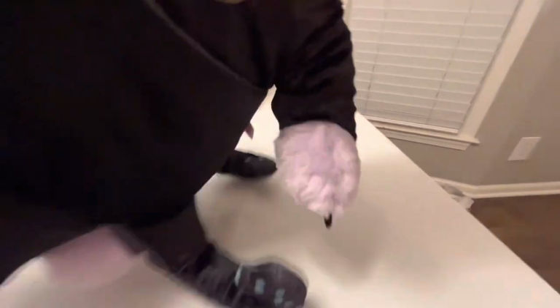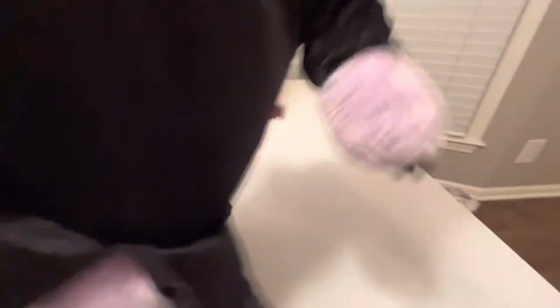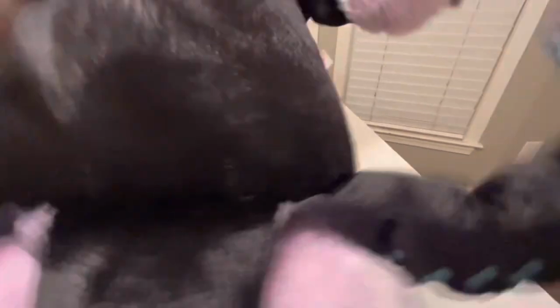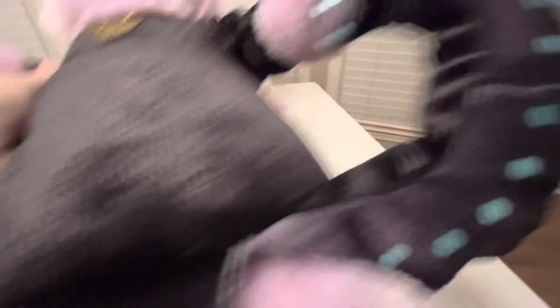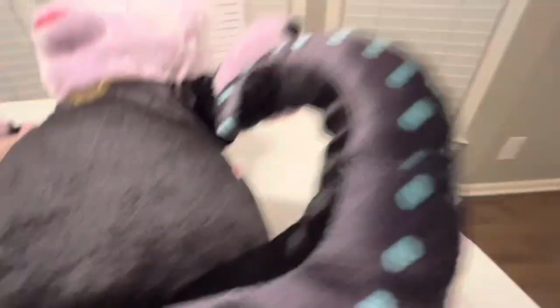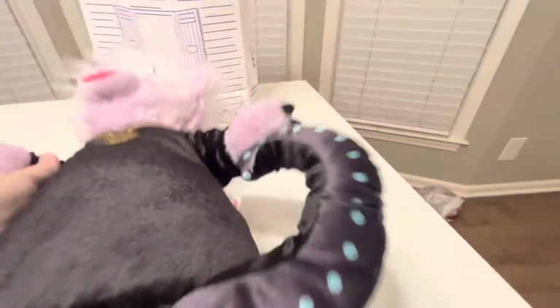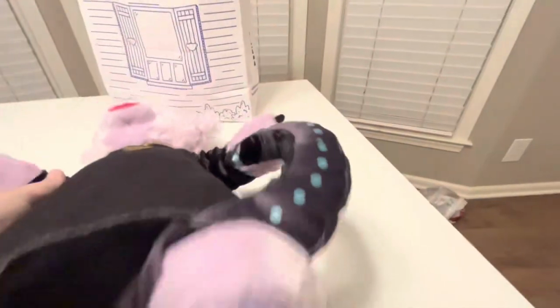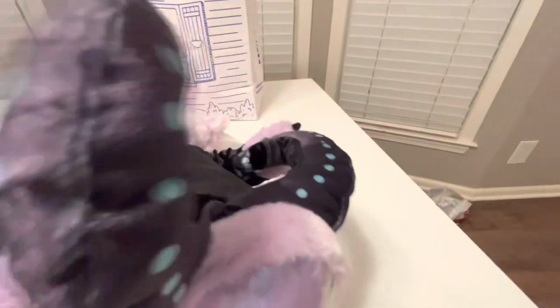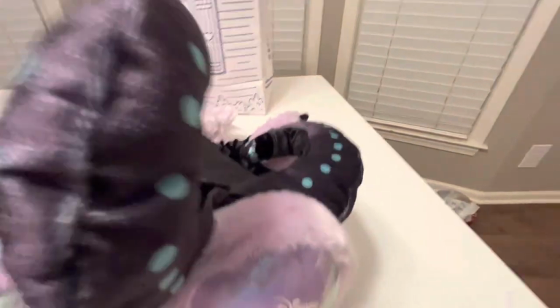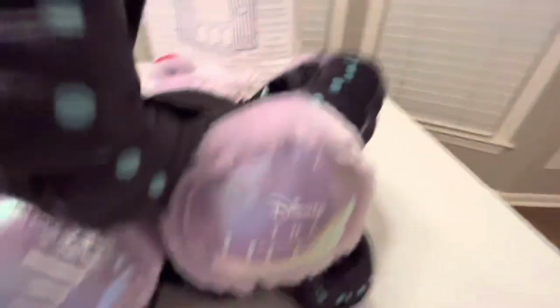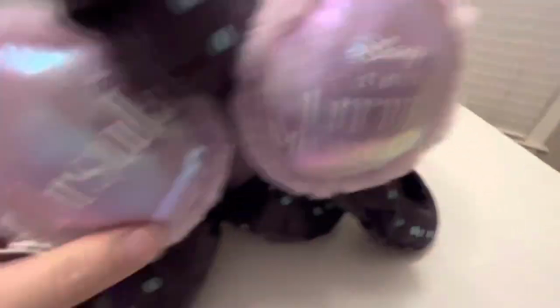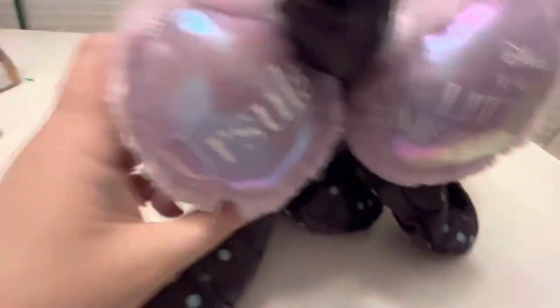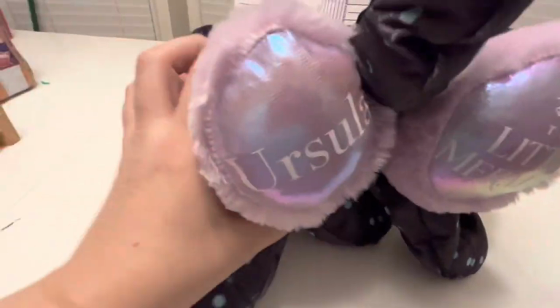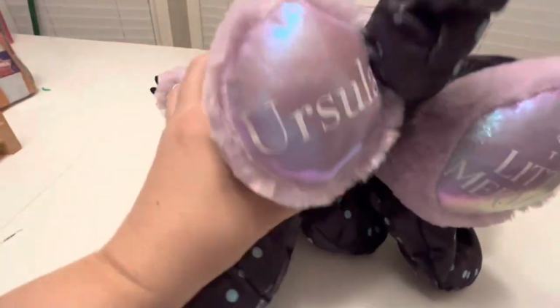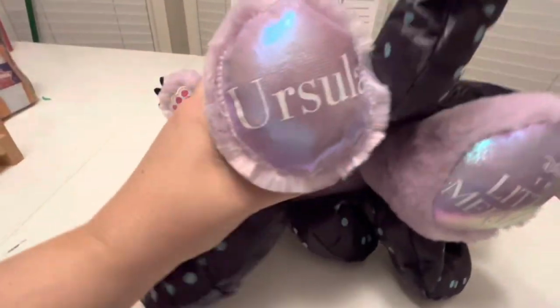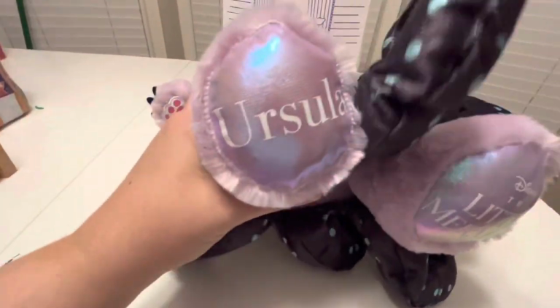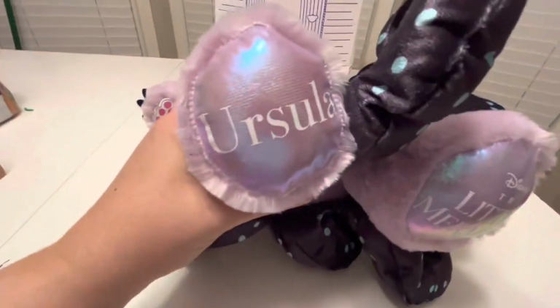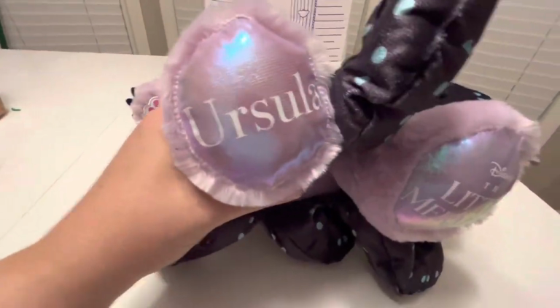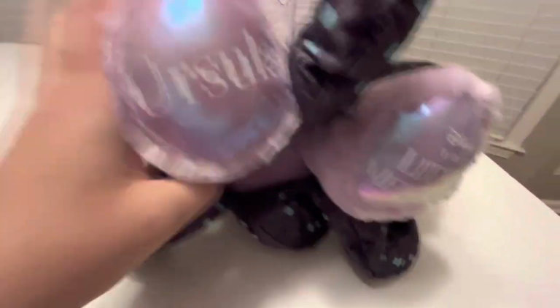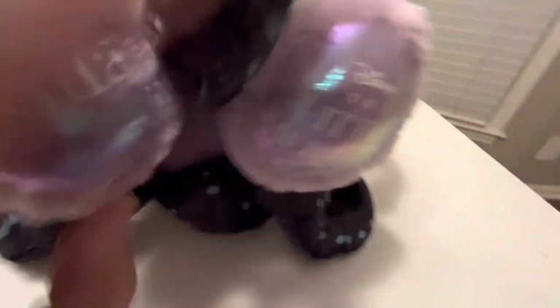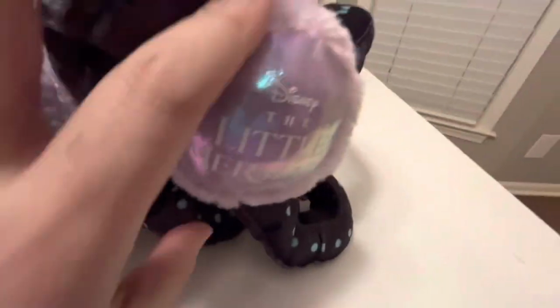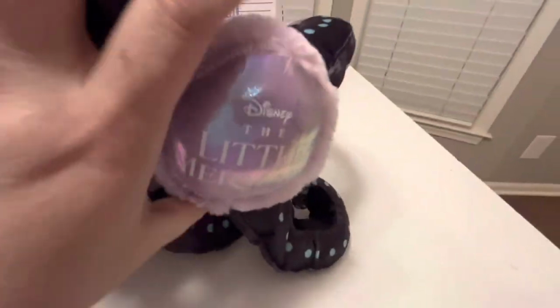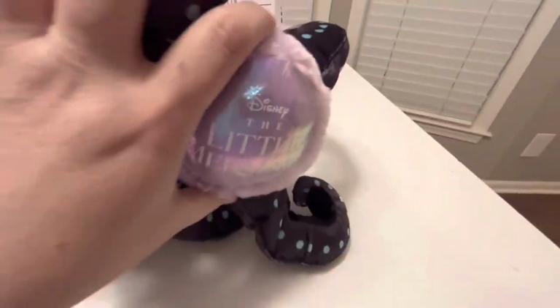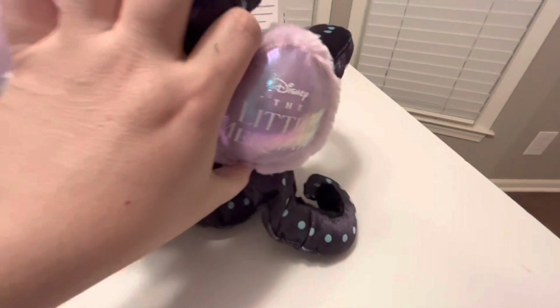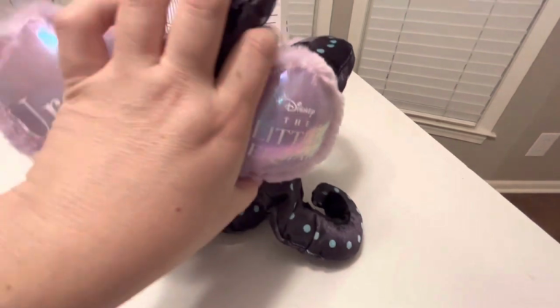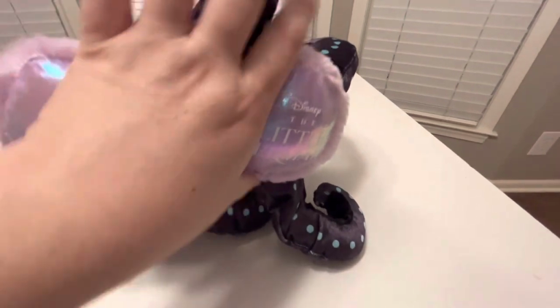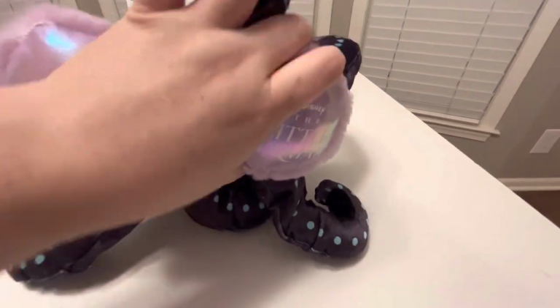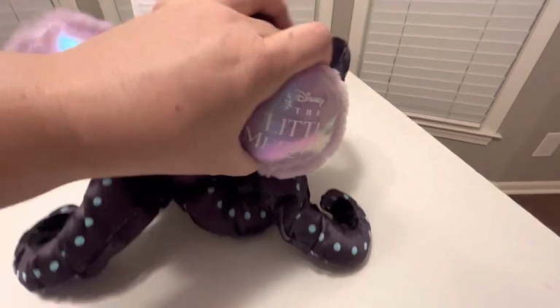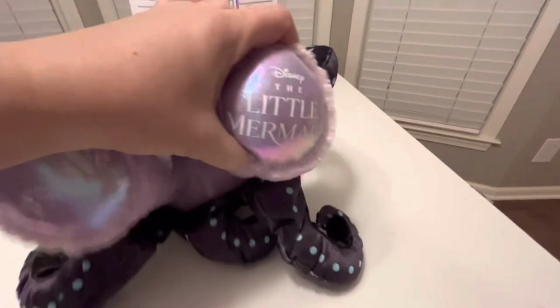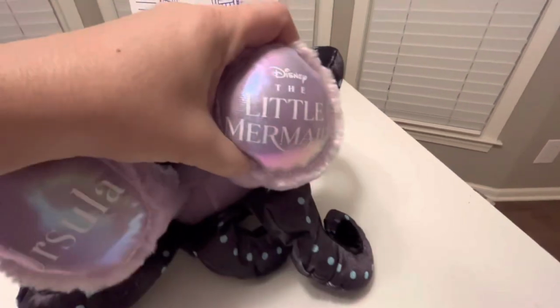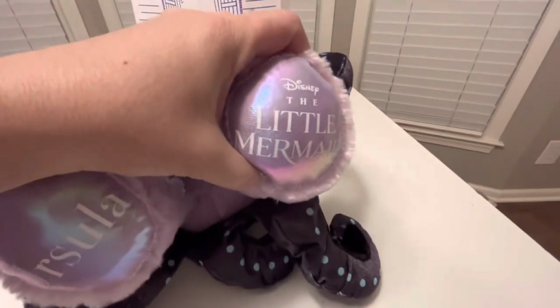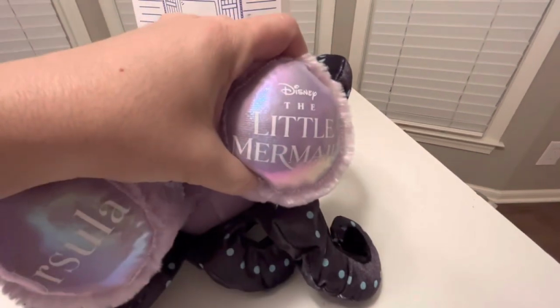The bottom of her feet says Ursula, and then it says Disney's Little Mermaid.